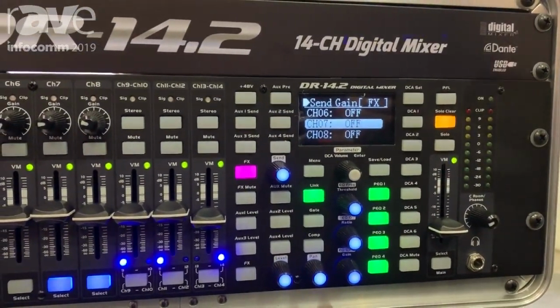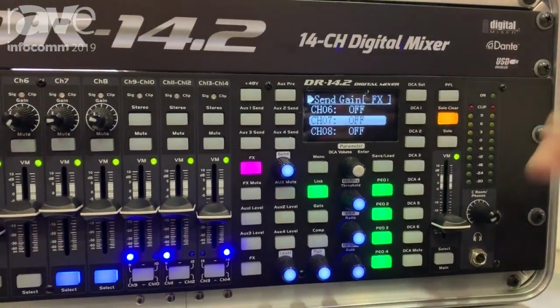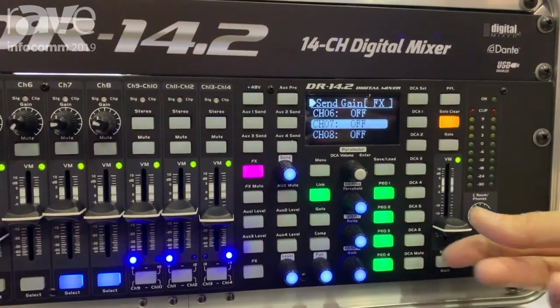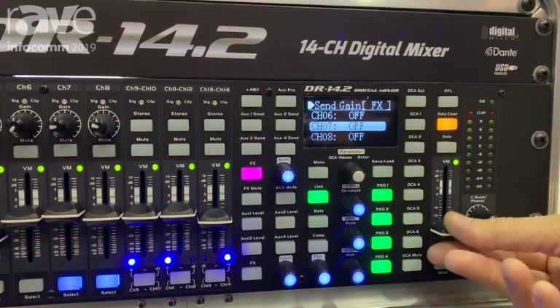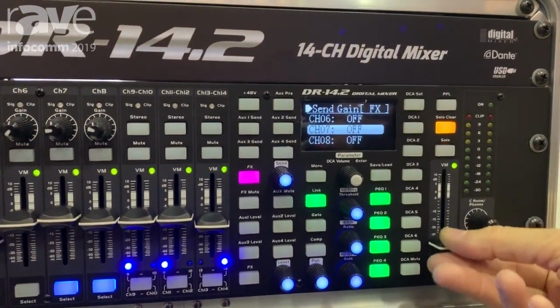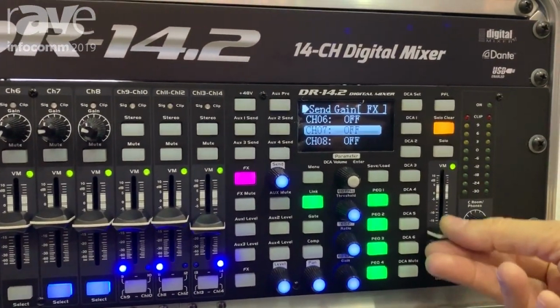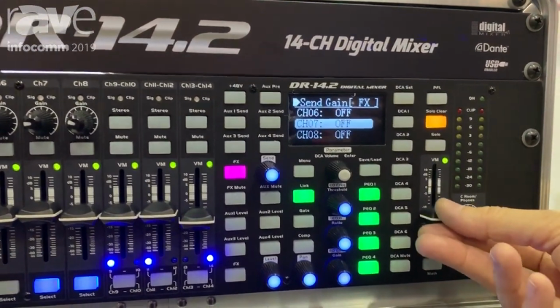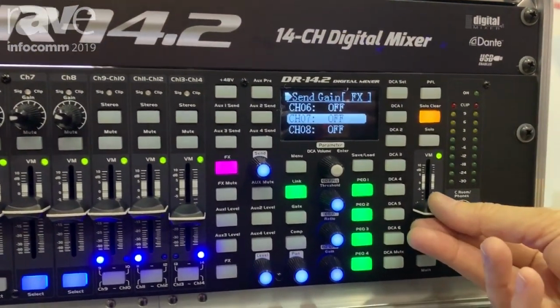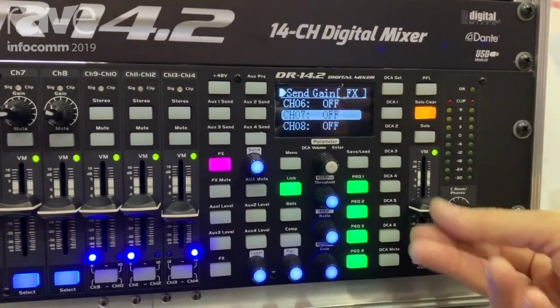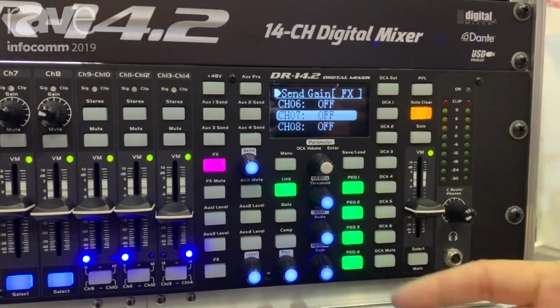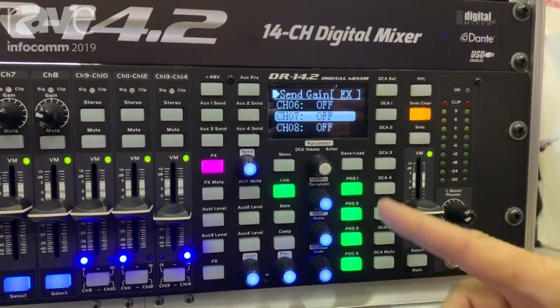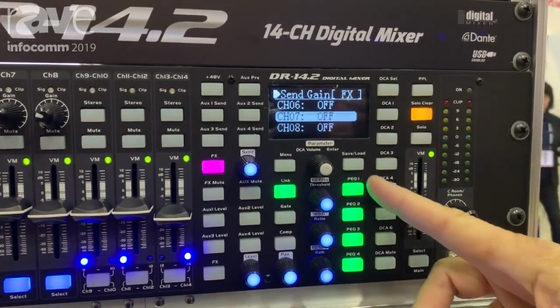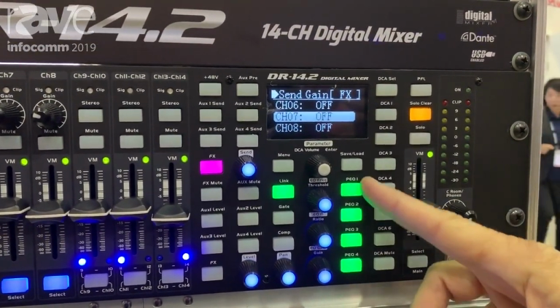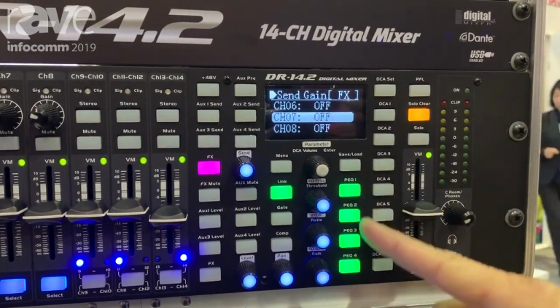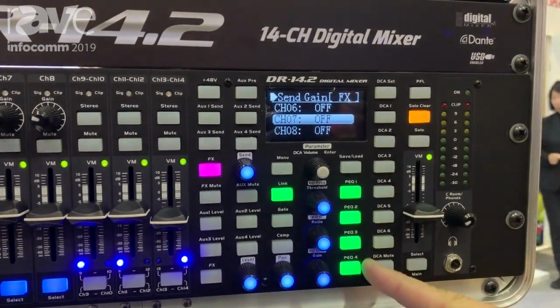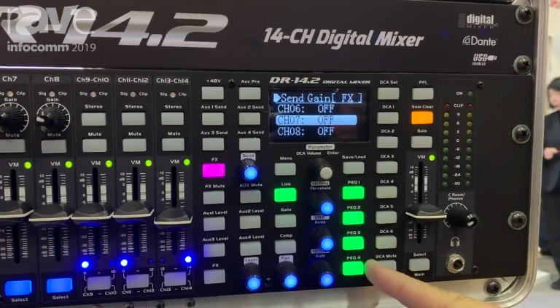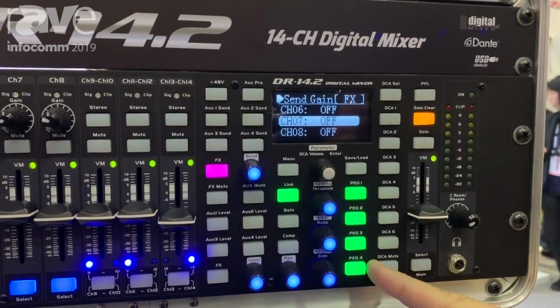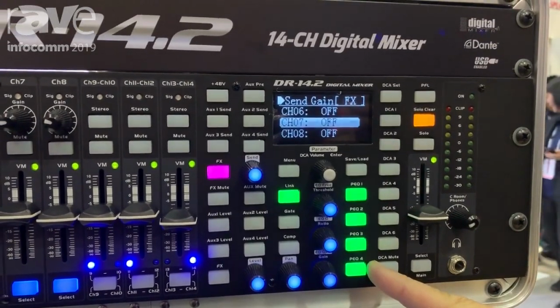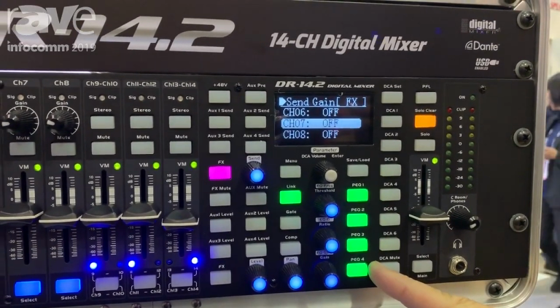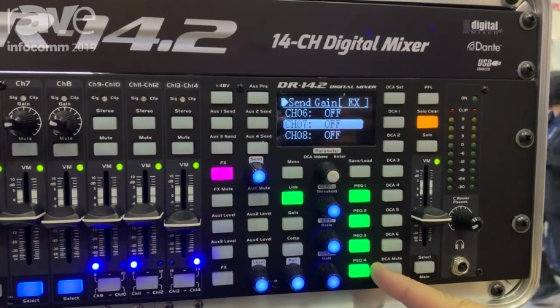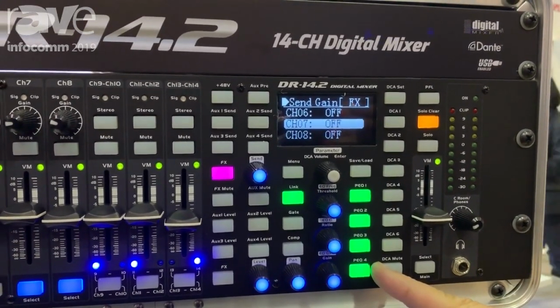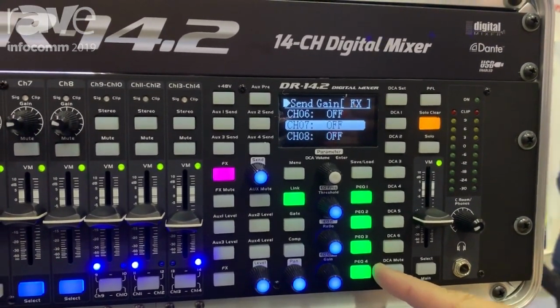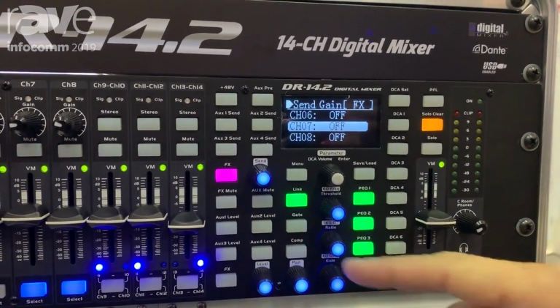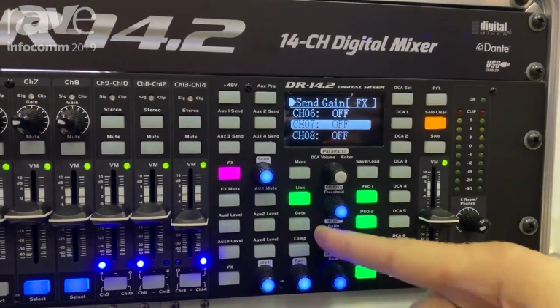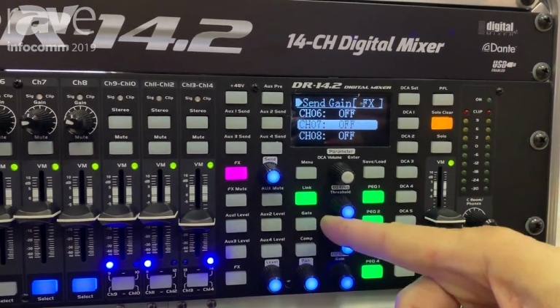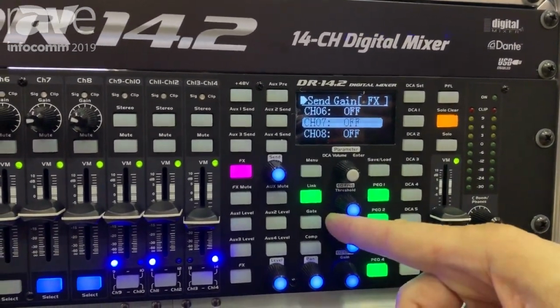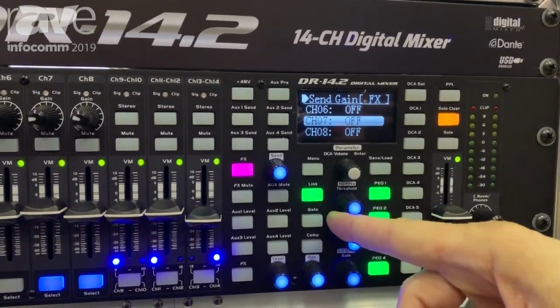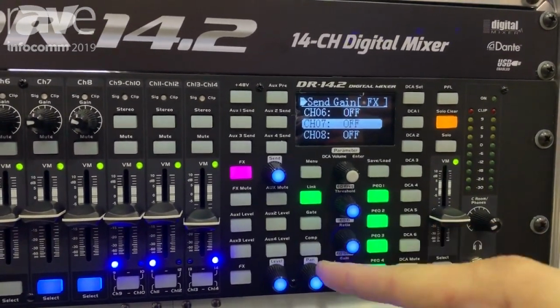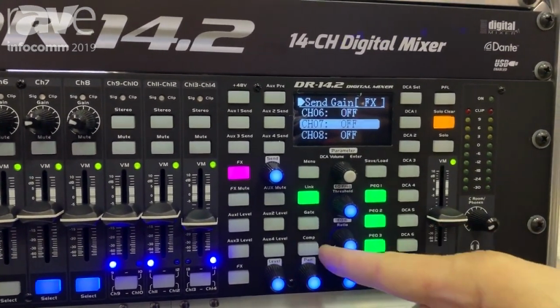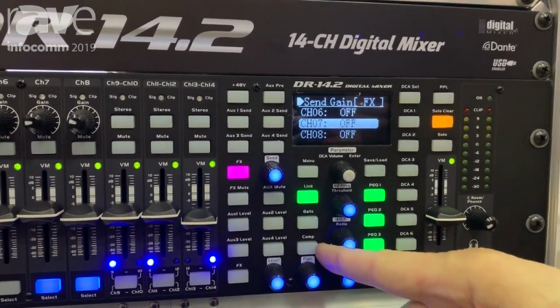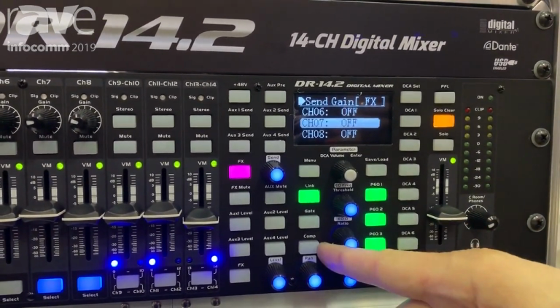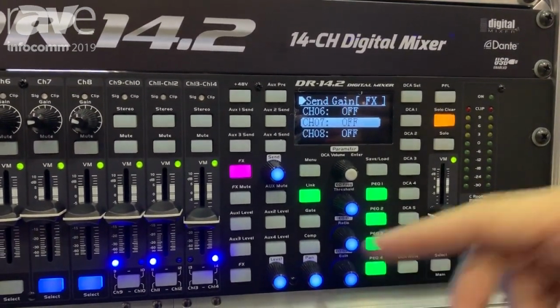Your main output is always available. You have four bands of parametric equalization, you have a gate, and you have a compressor.